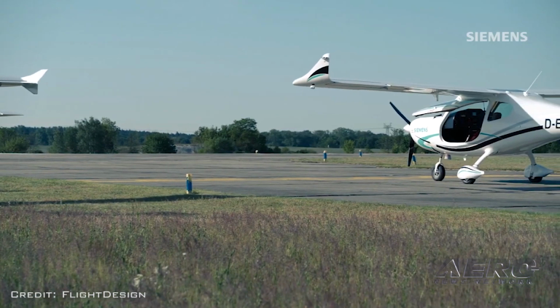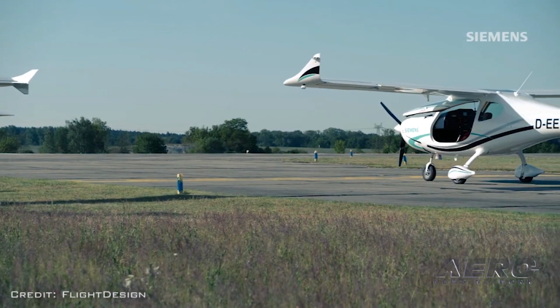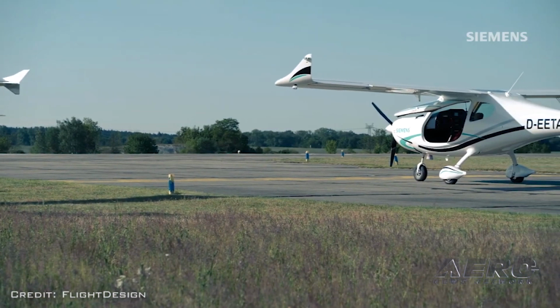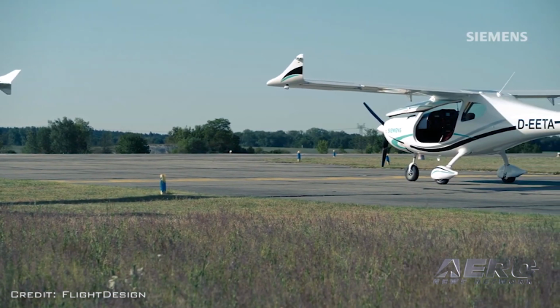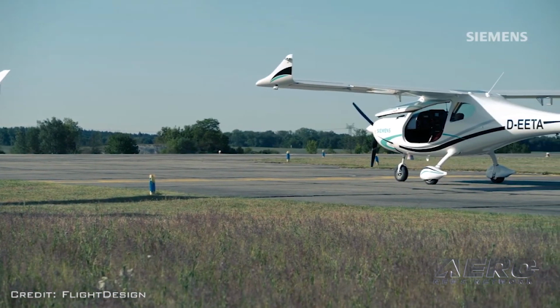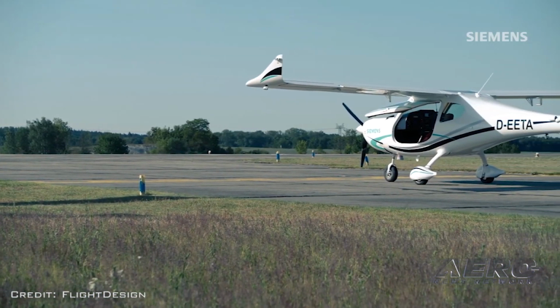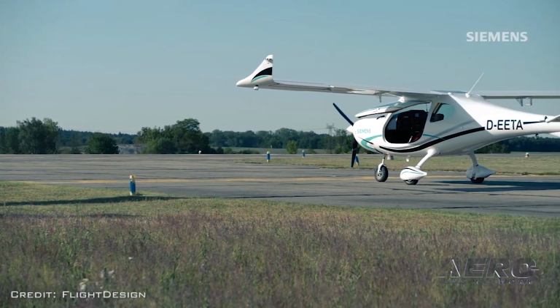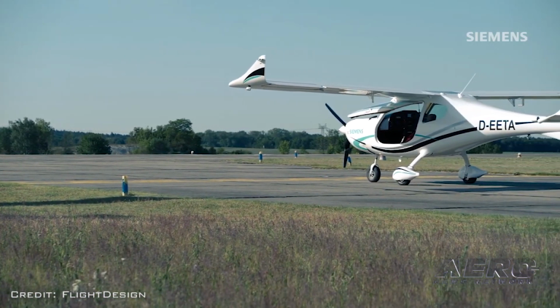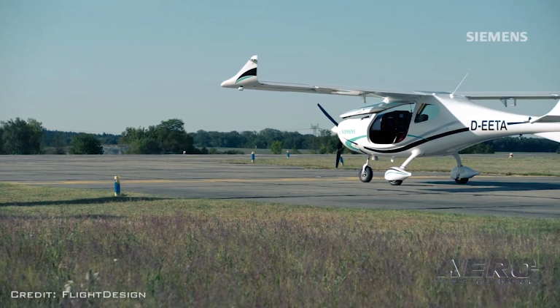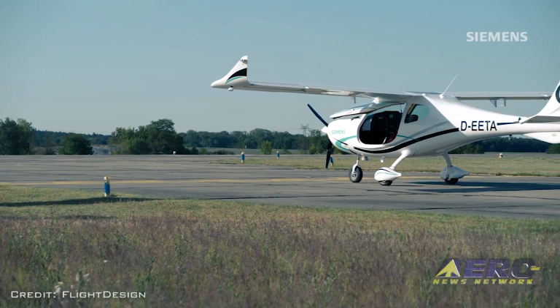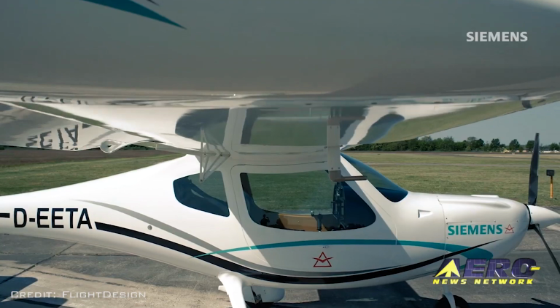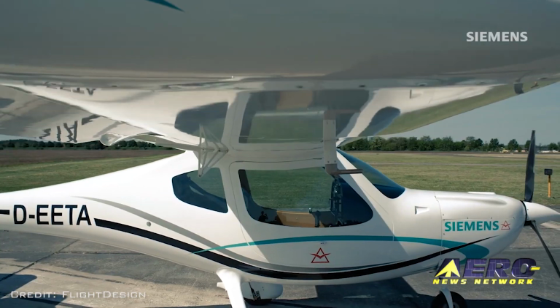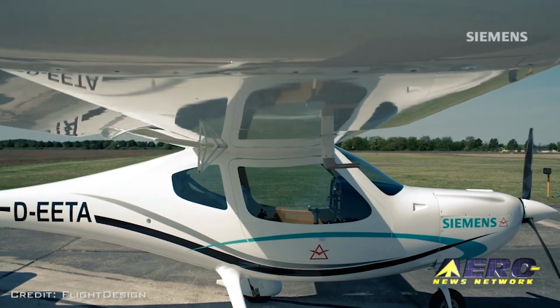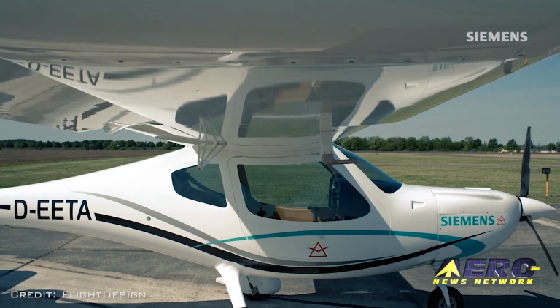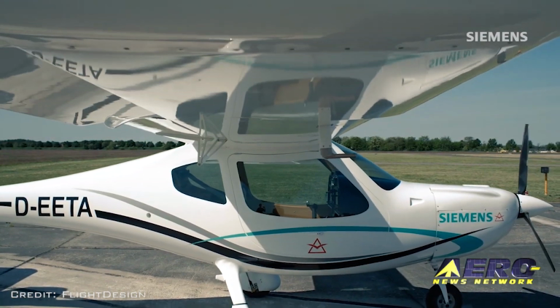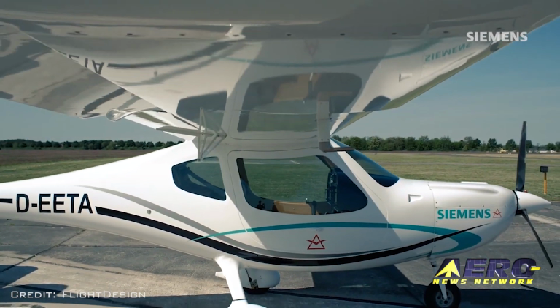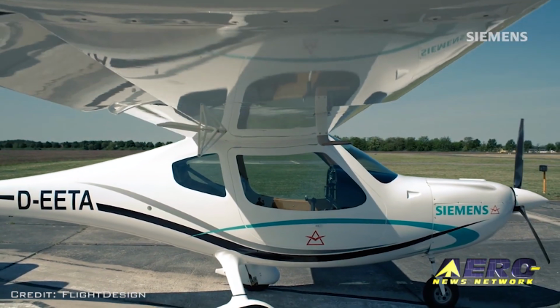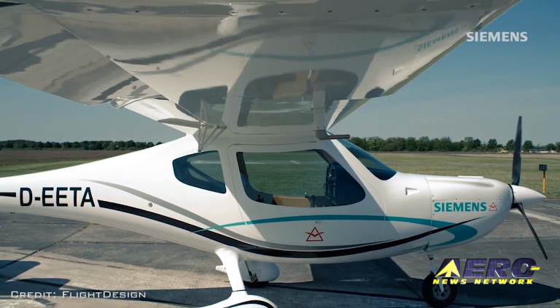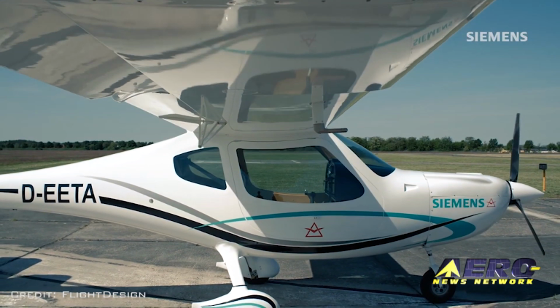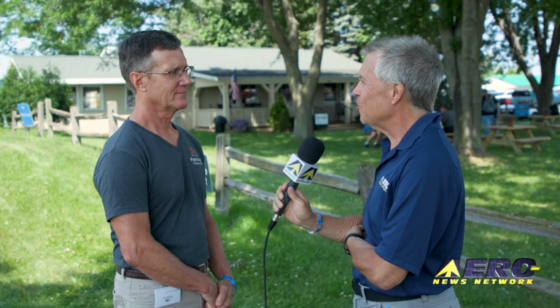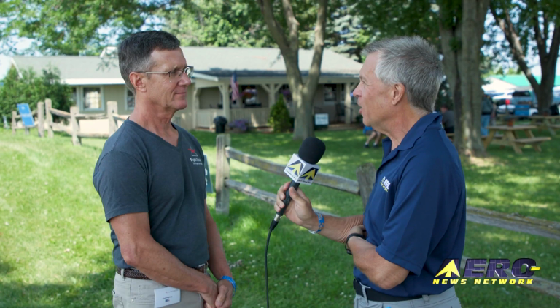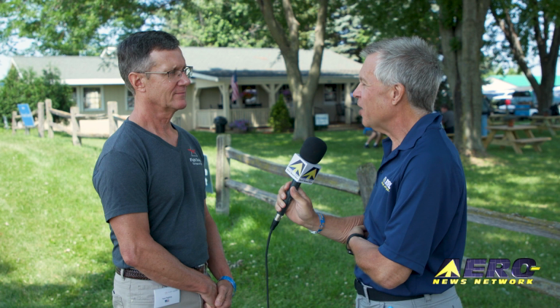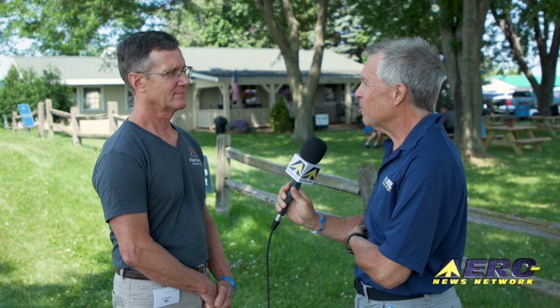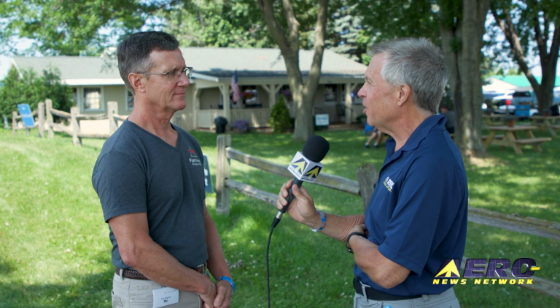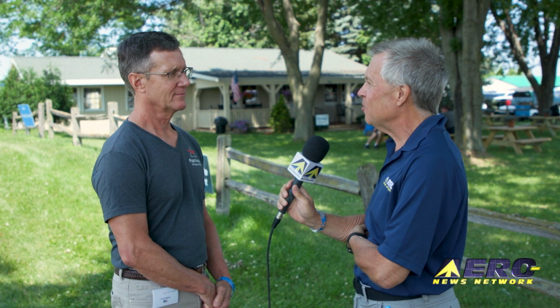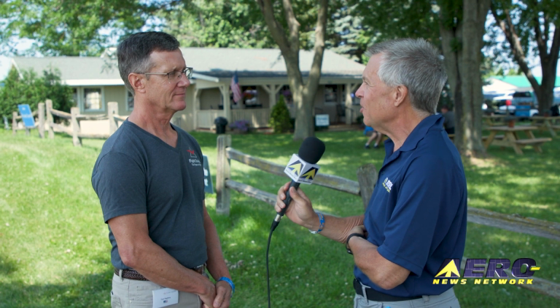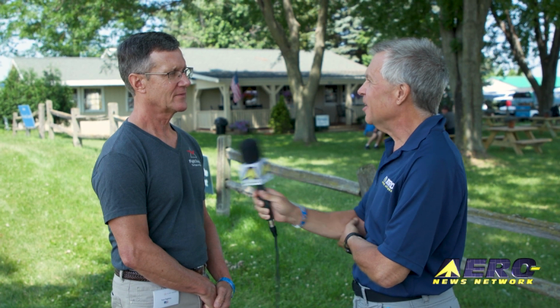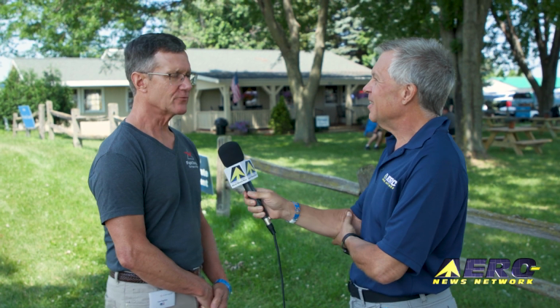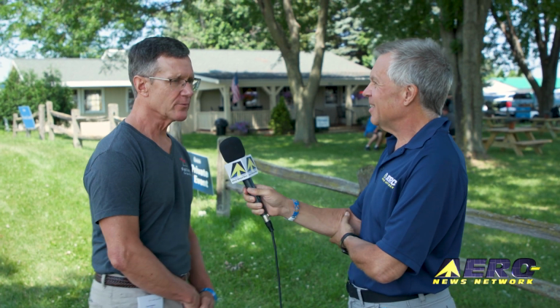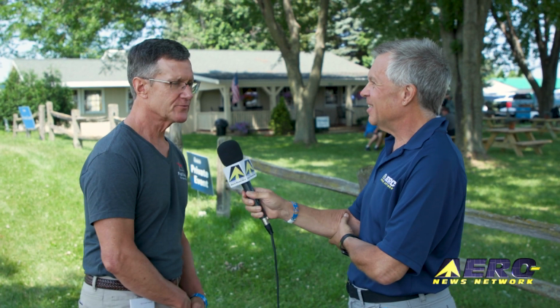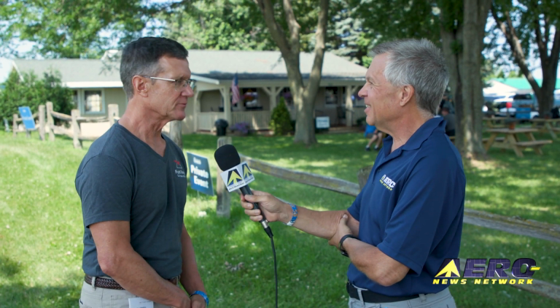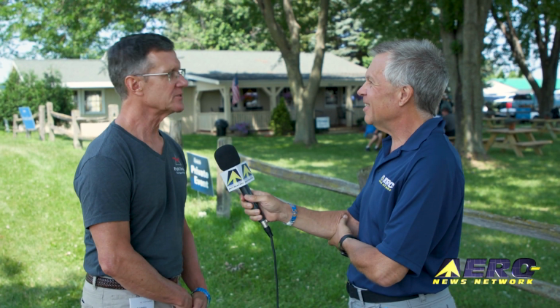Tom, it sounds like there are some exciting times ahead for Flight Design. Thanks for taking some time to chat with us on Aero TV. Thank you very much for having me.